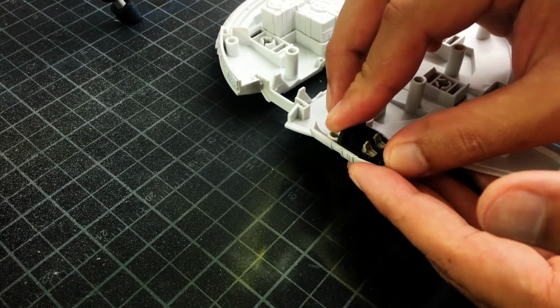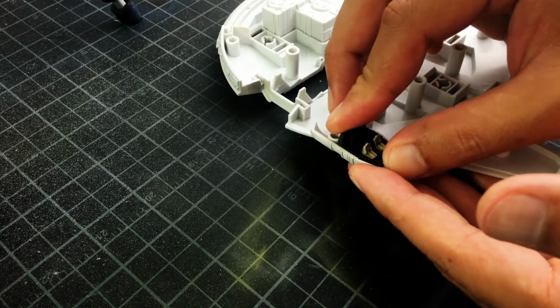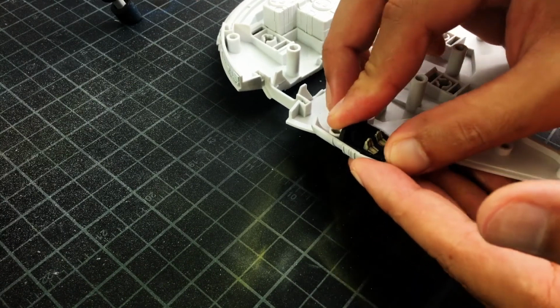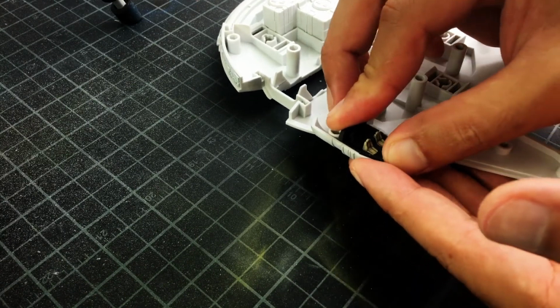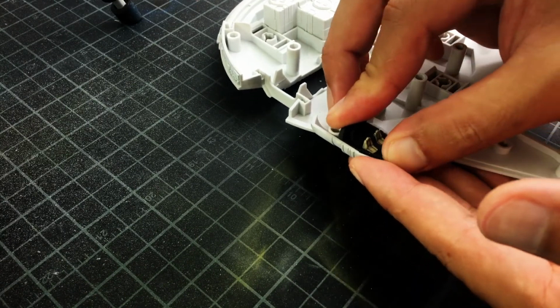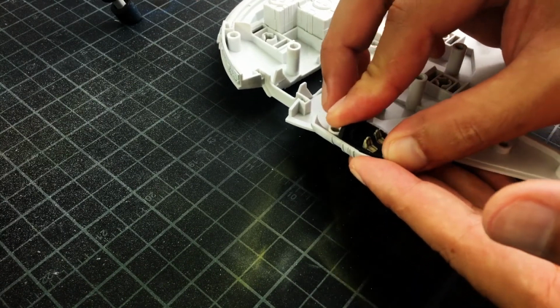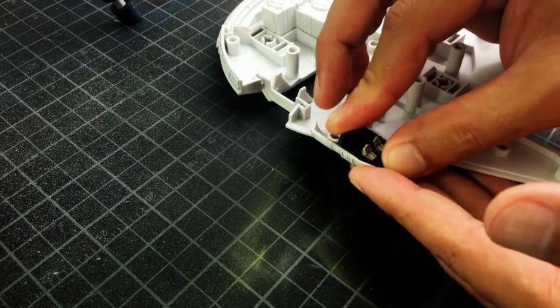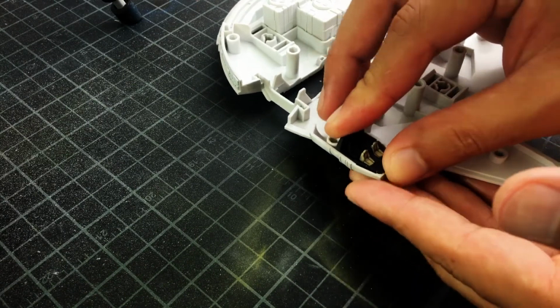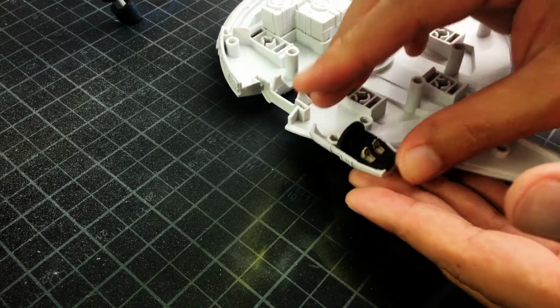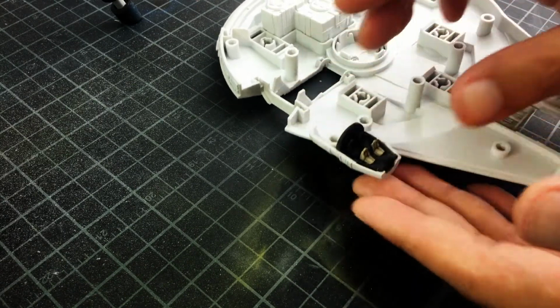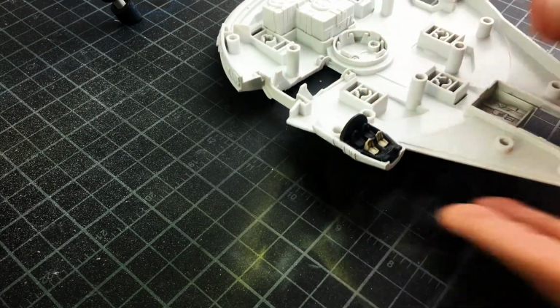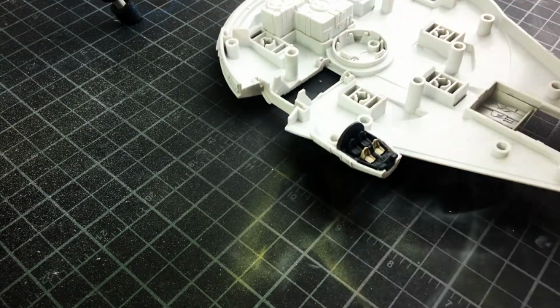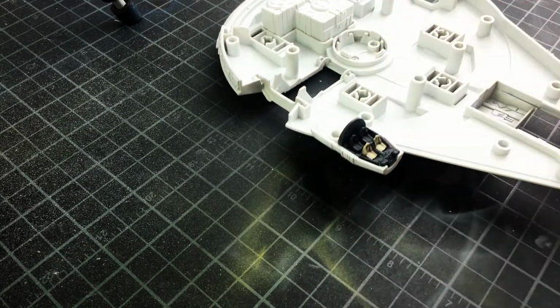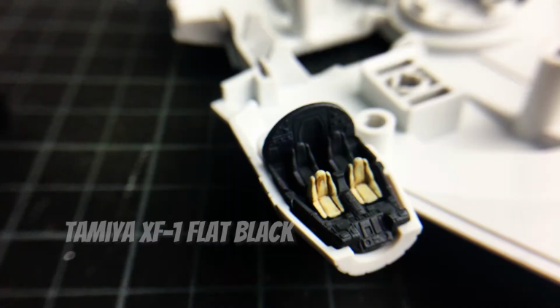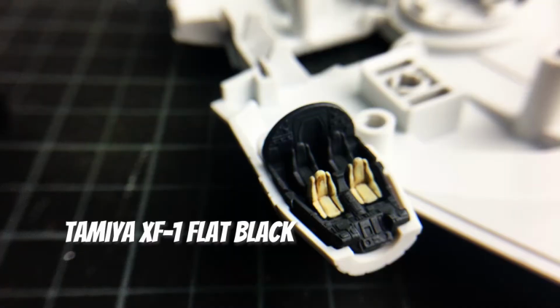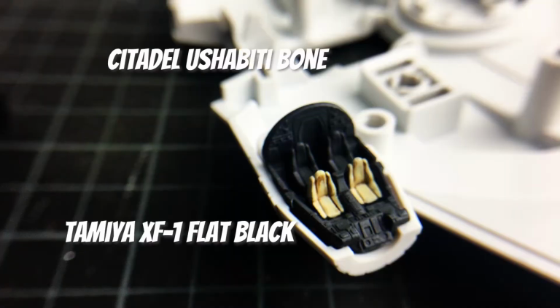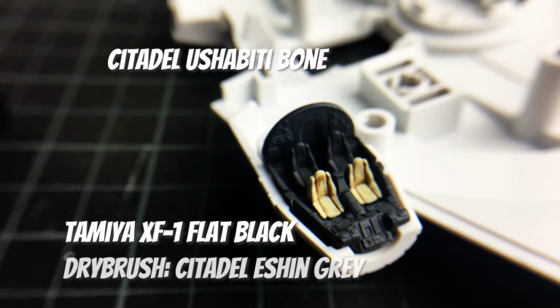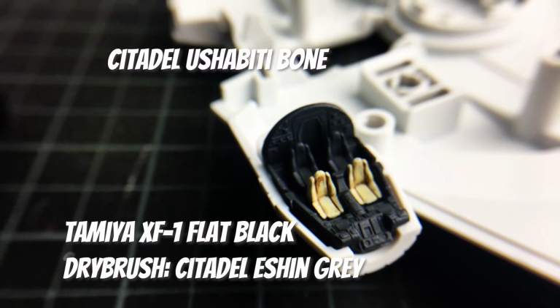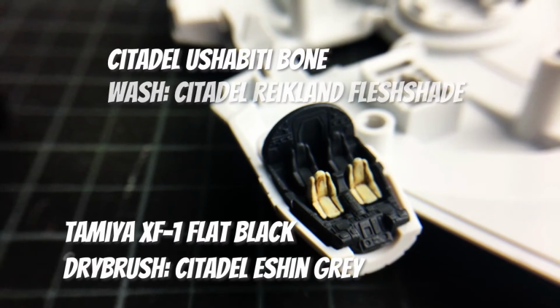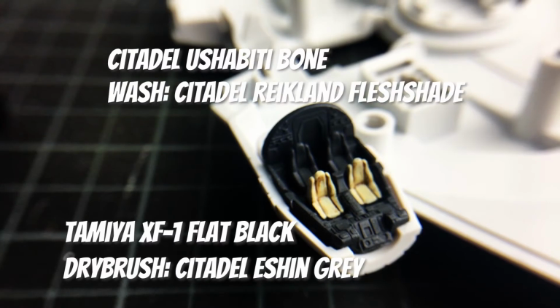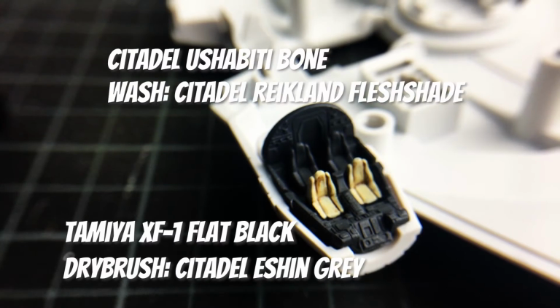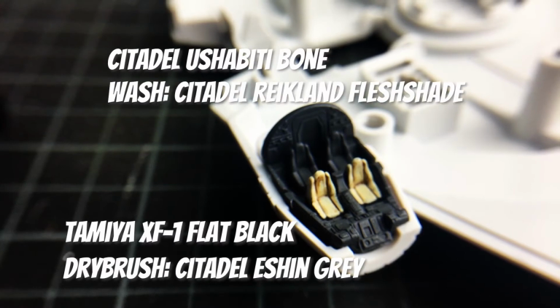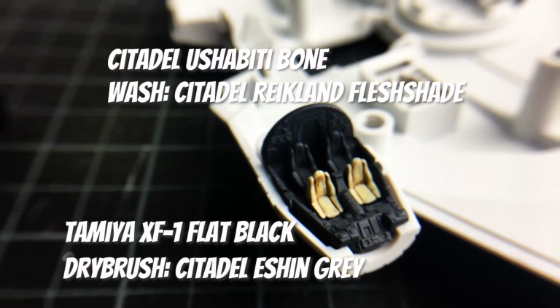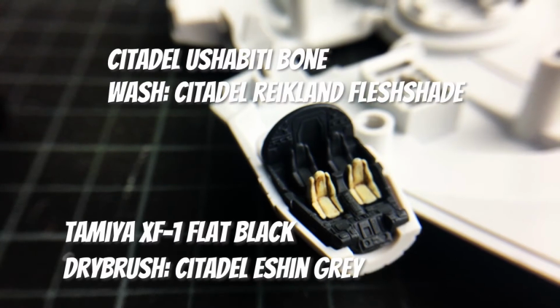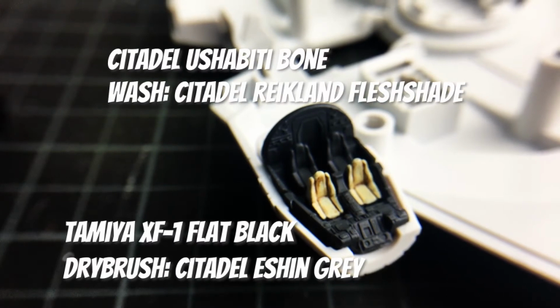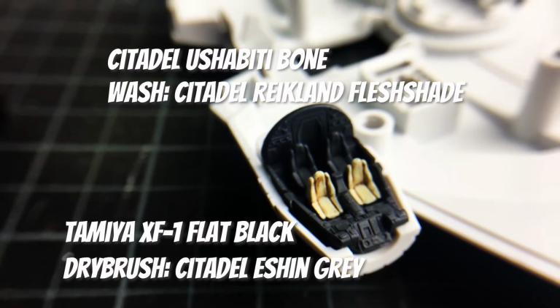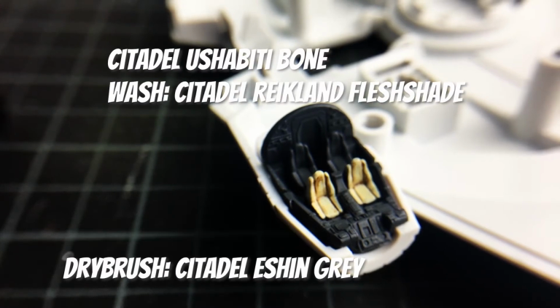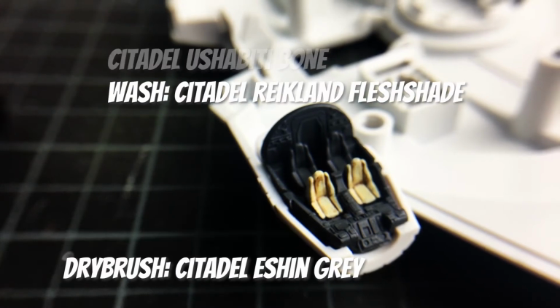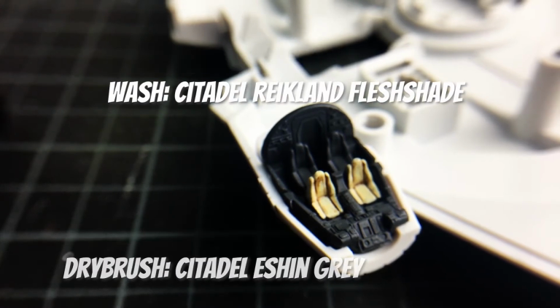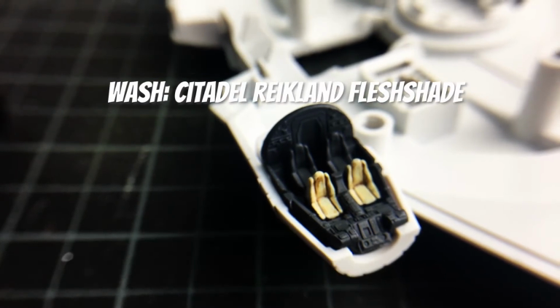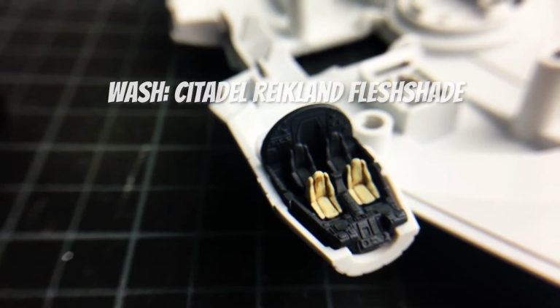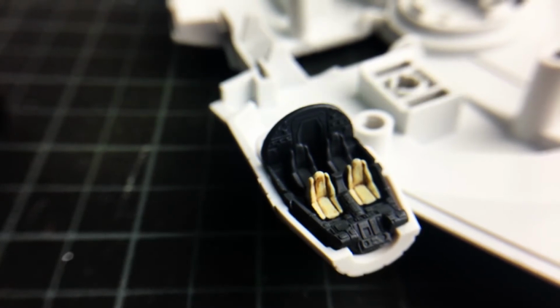I completed the cockpit by using the following colors and using some dry brushing and washing techniques.